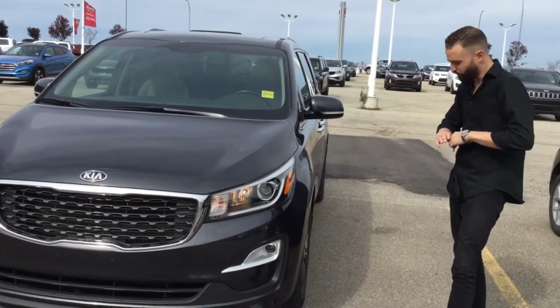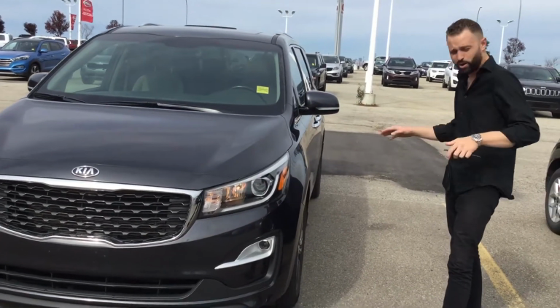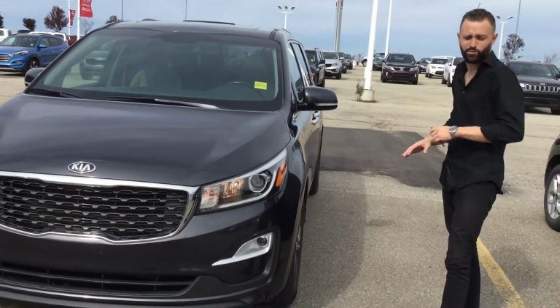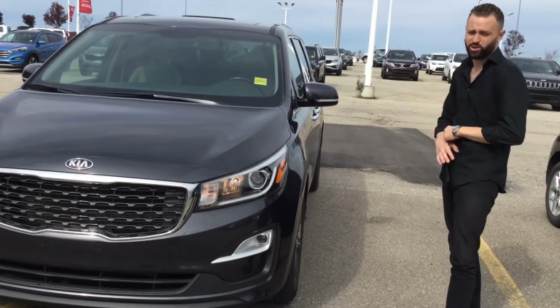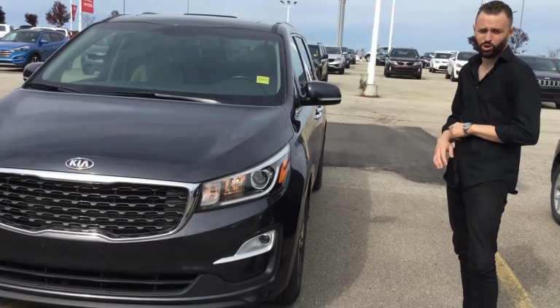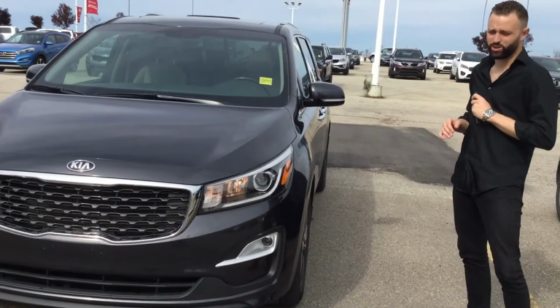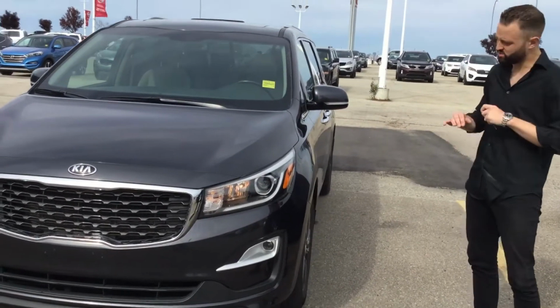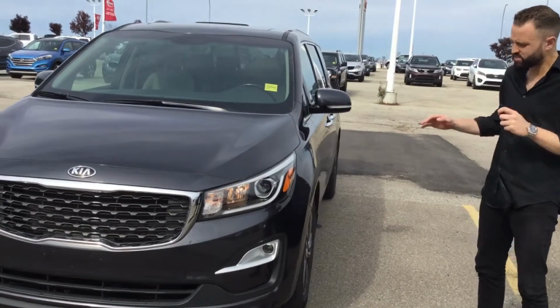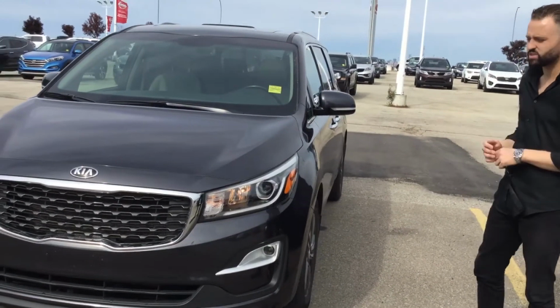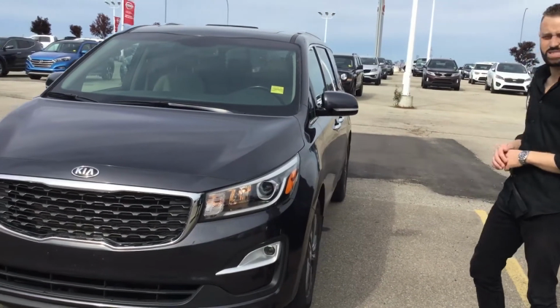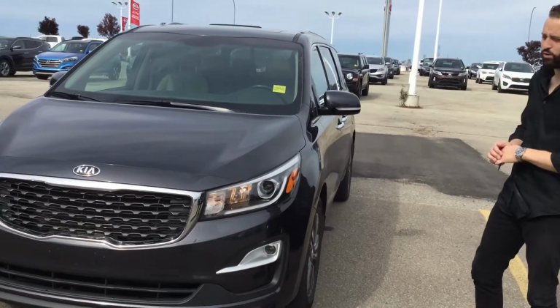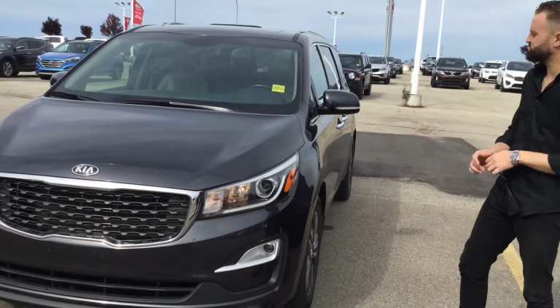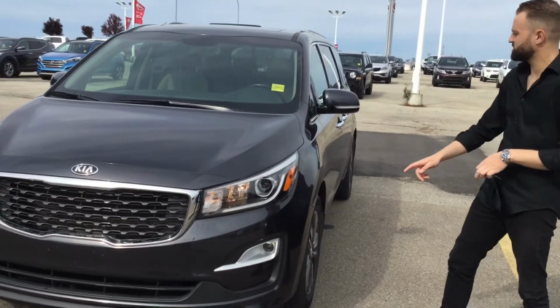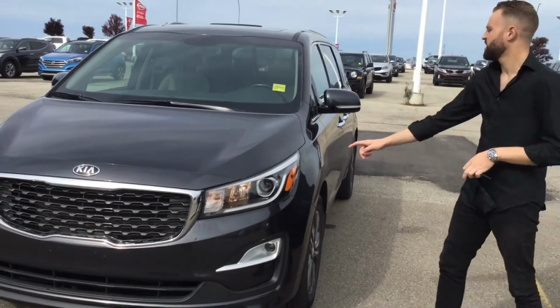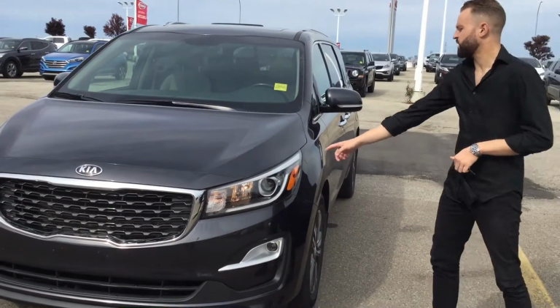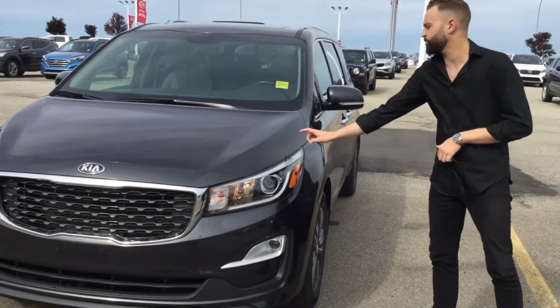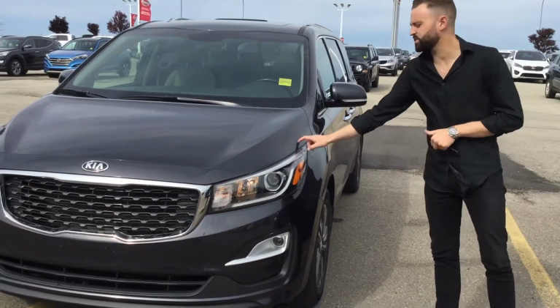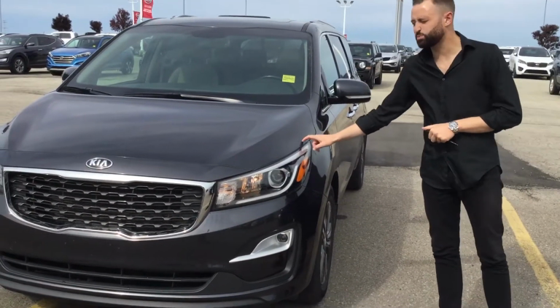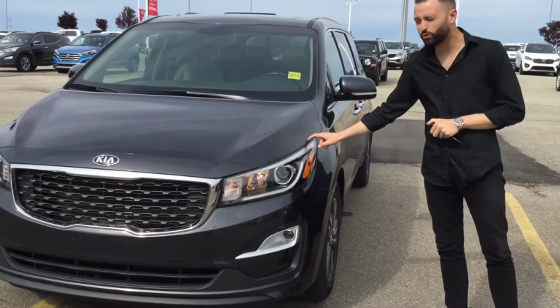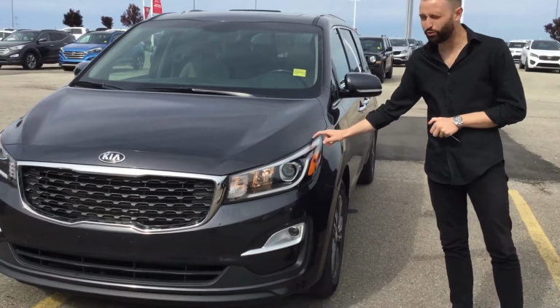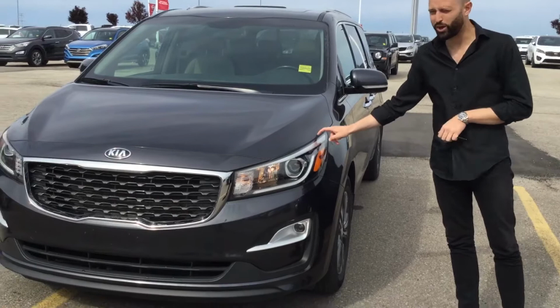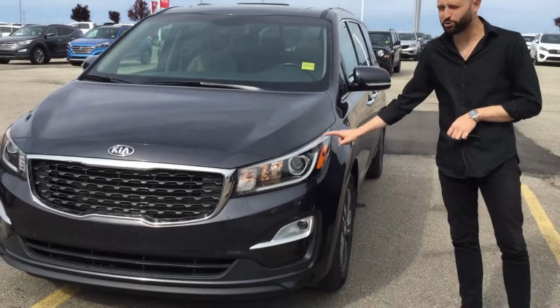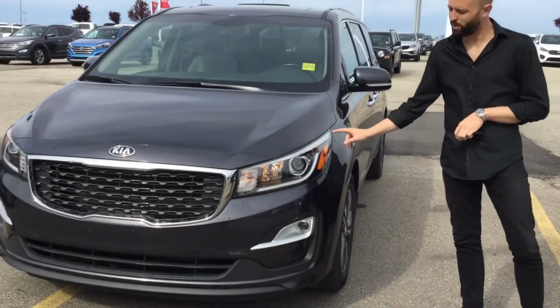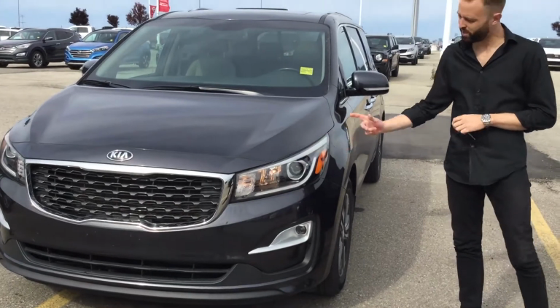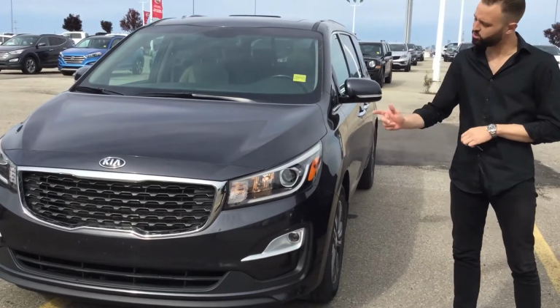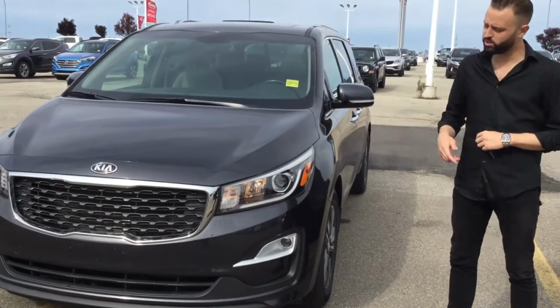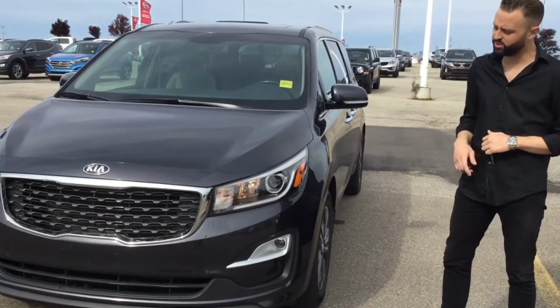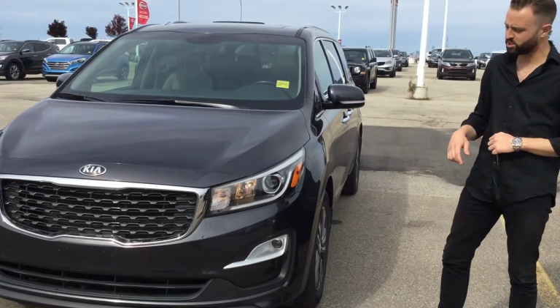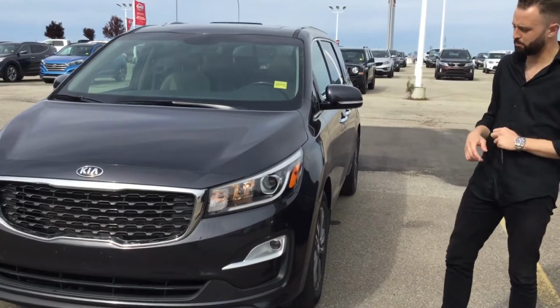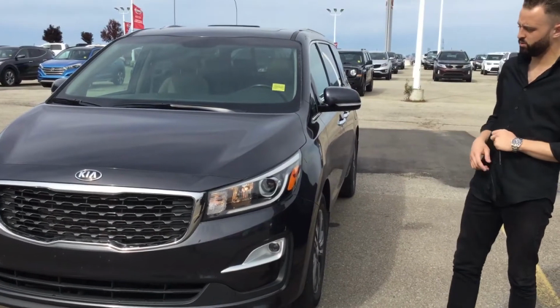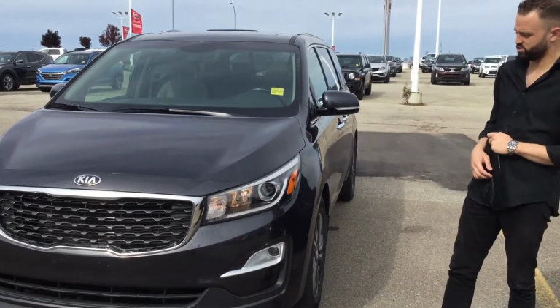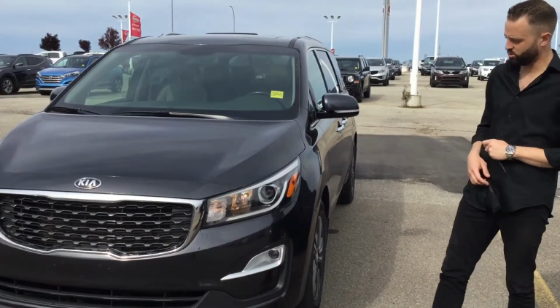Very, very loaded — tons and tons of options. Covered in this beautiful thunder grey, a color they released a couple of years ago.